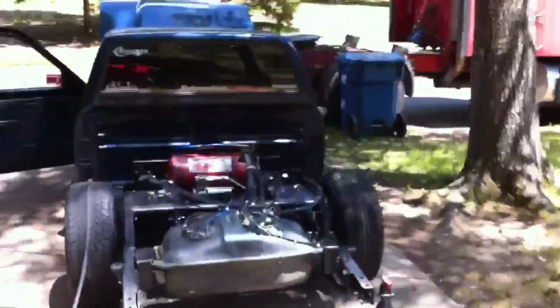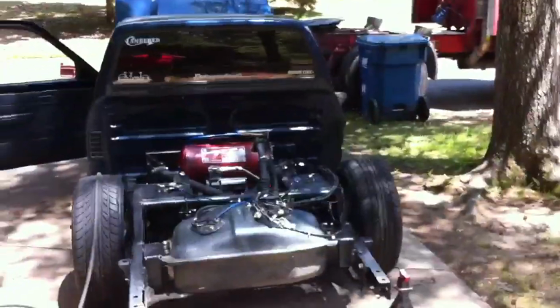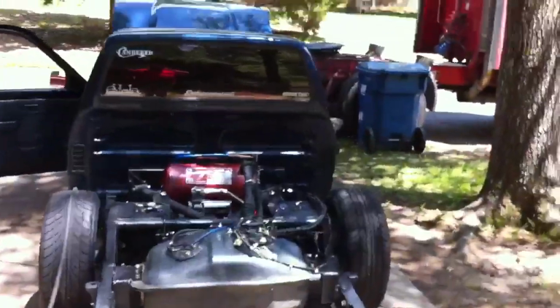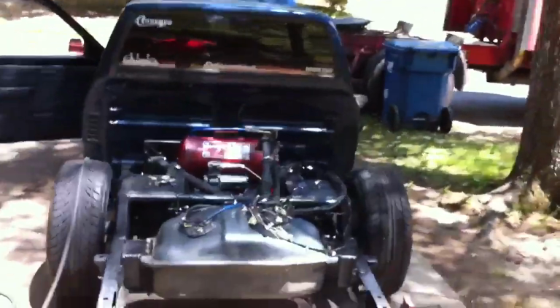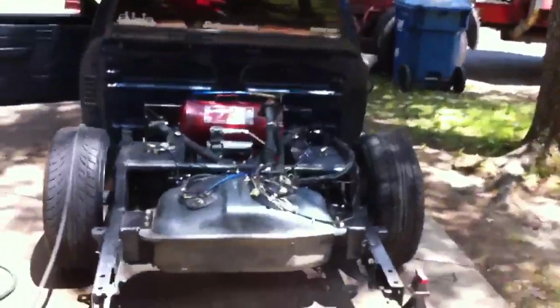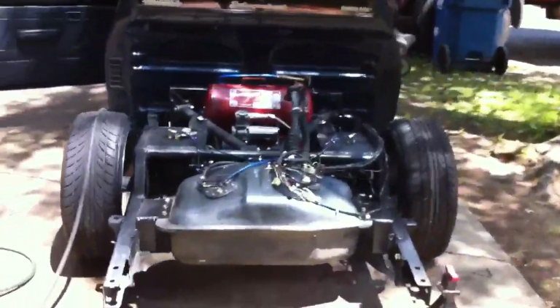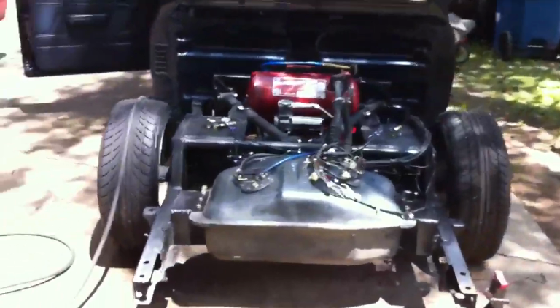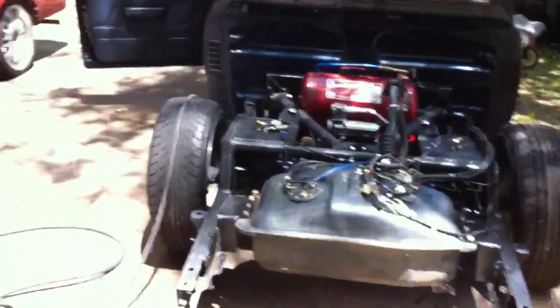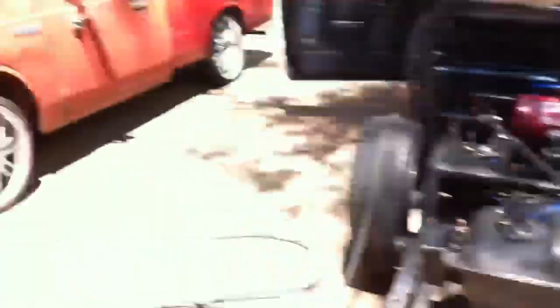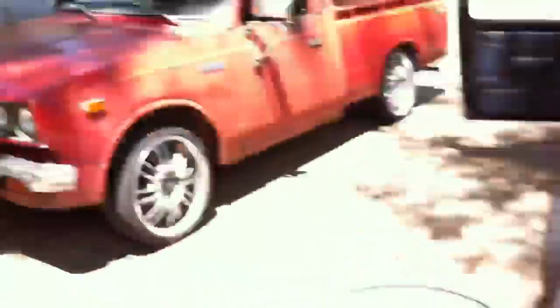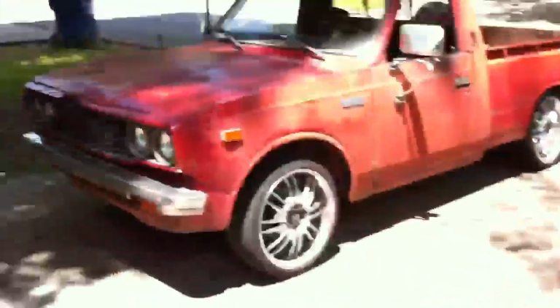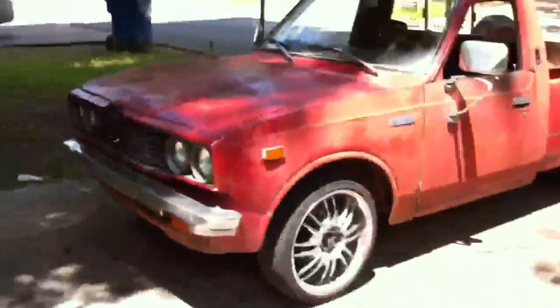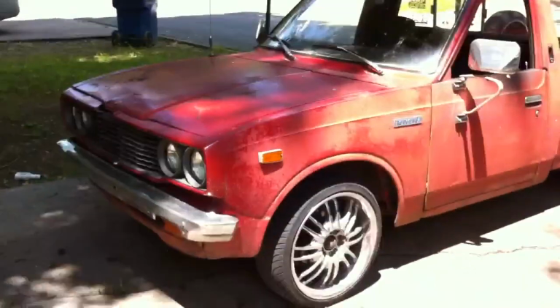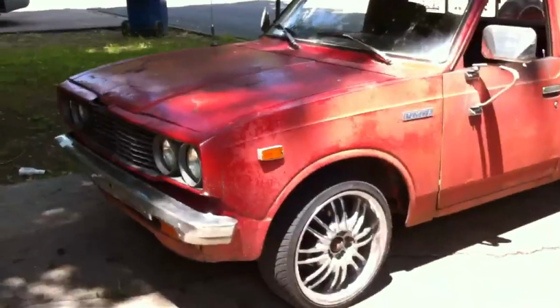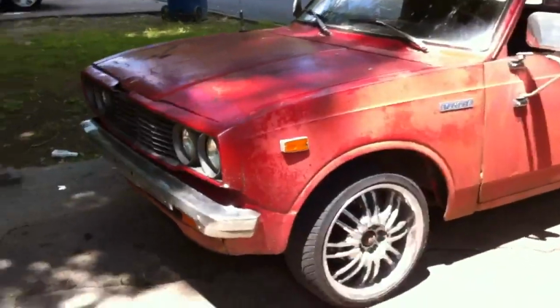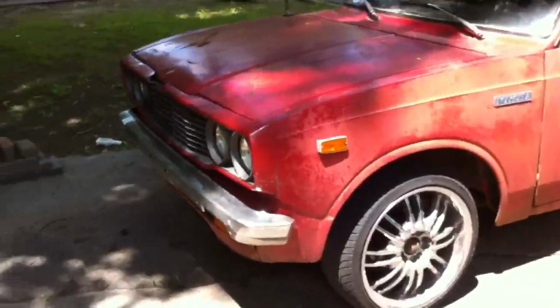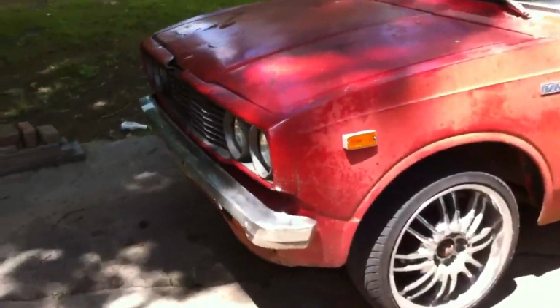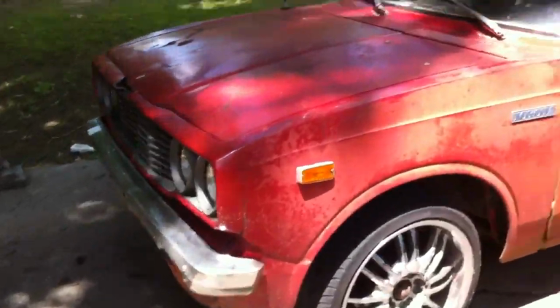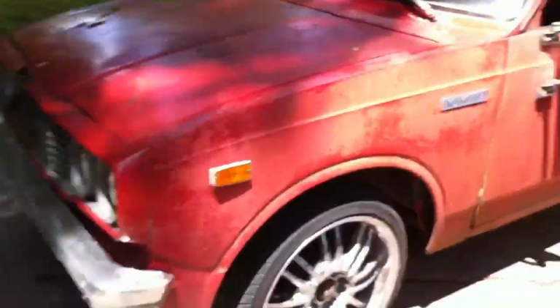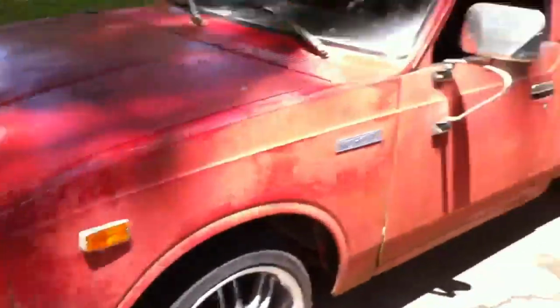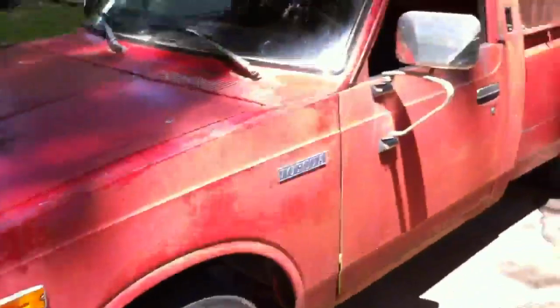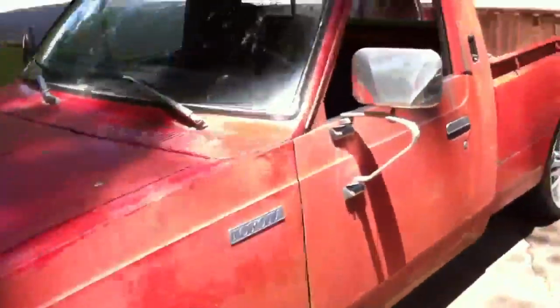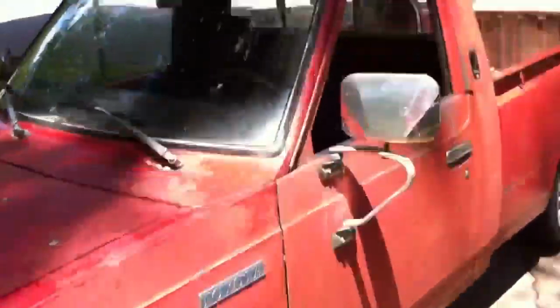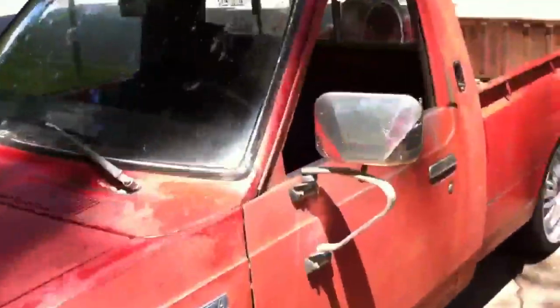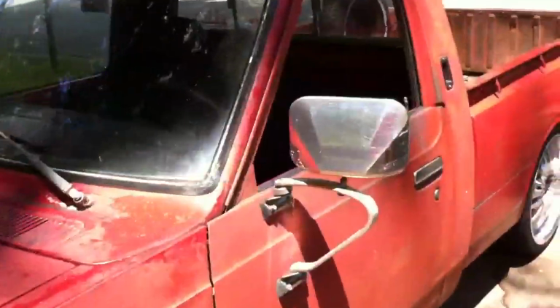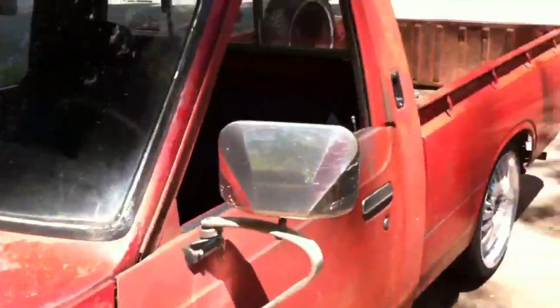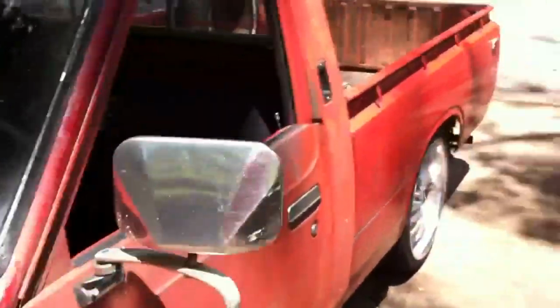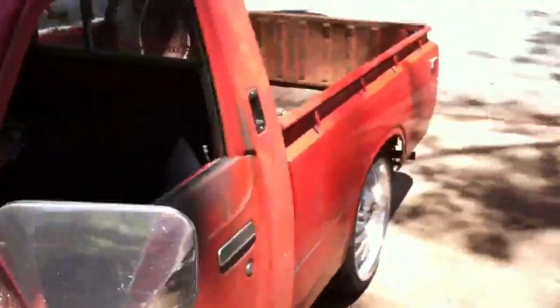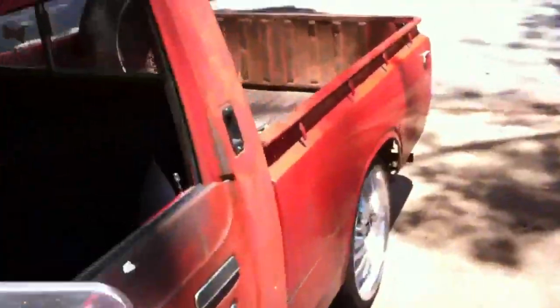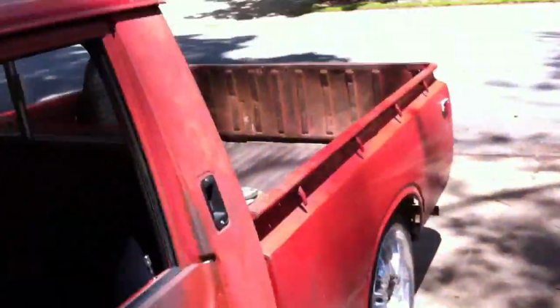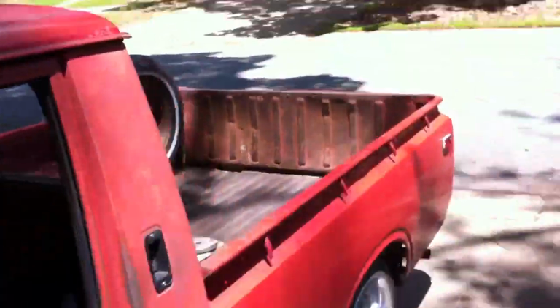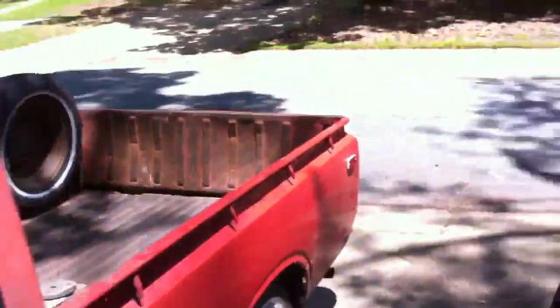1994 Toyota pickup truck — it's my wife's truck — and a 1975 Toyota Hilux.